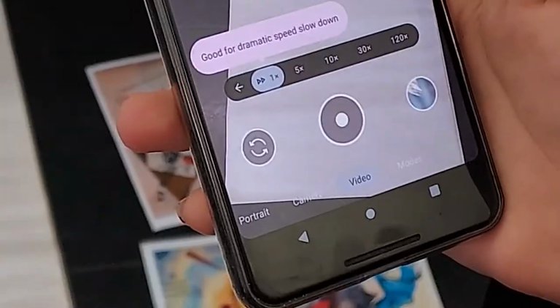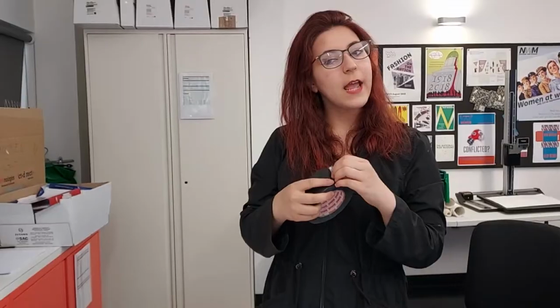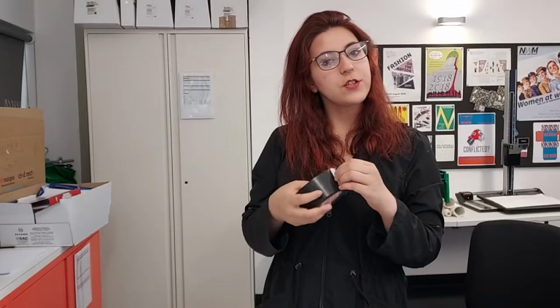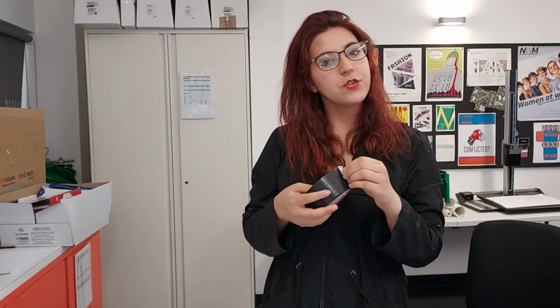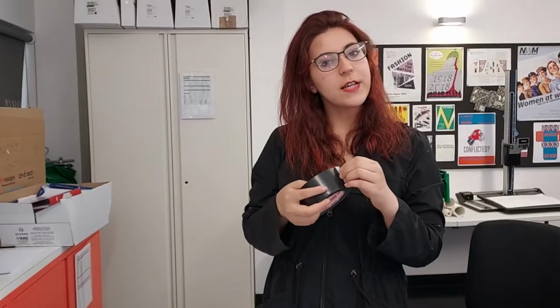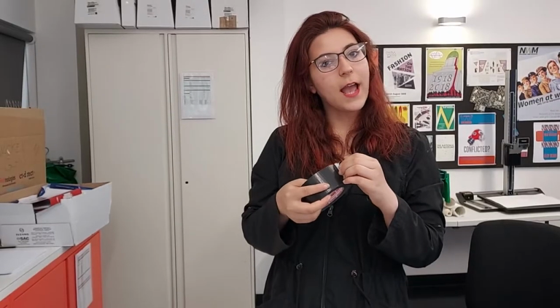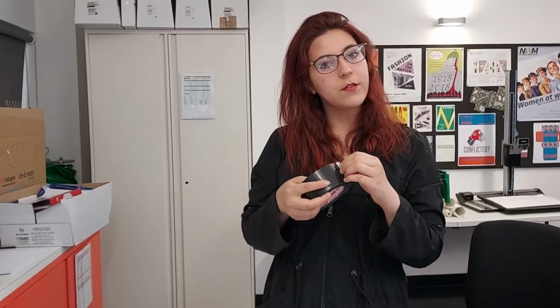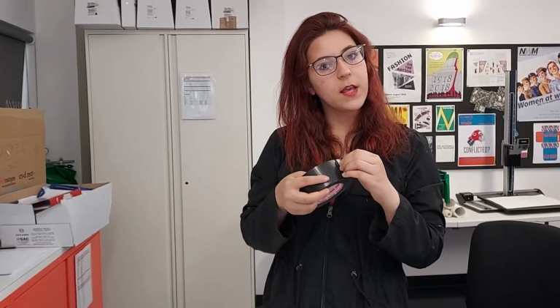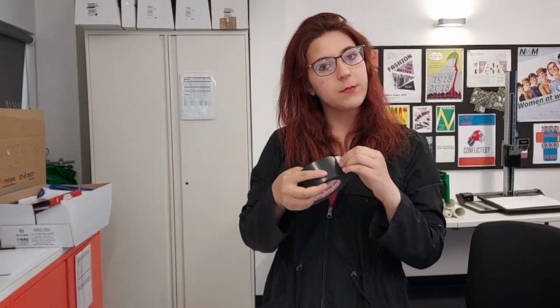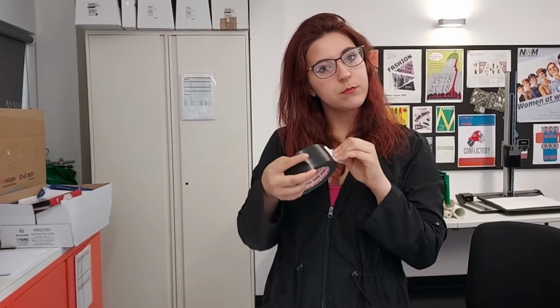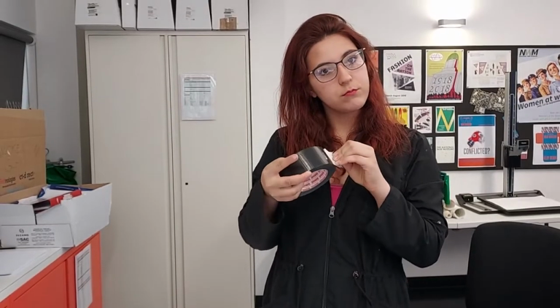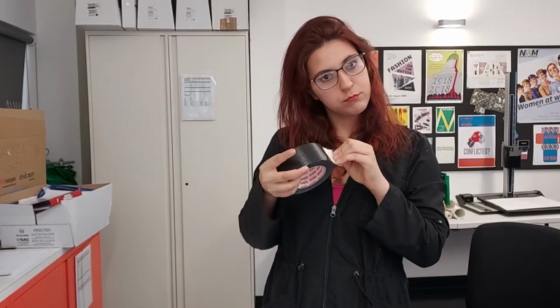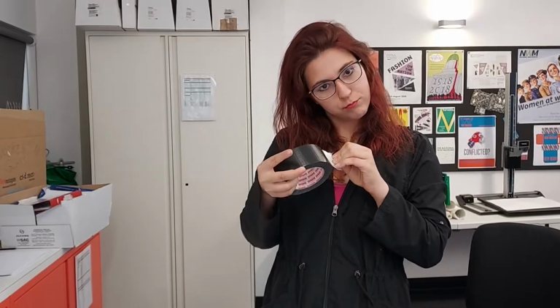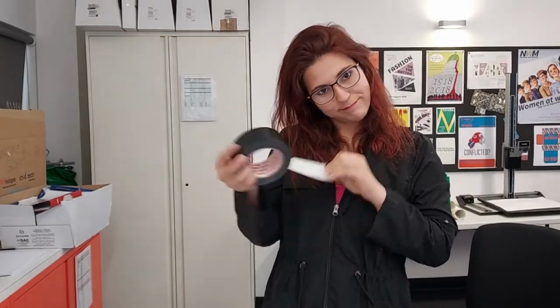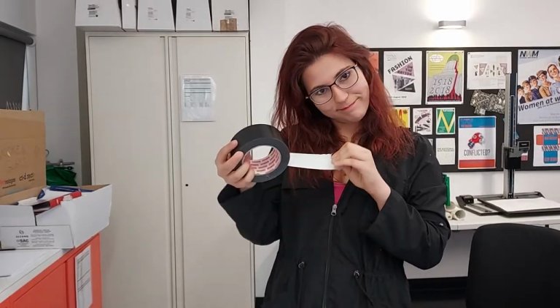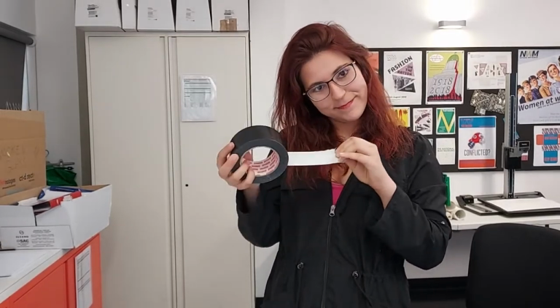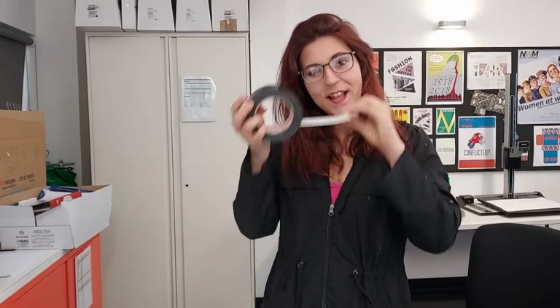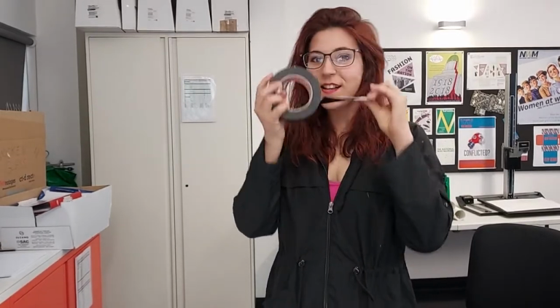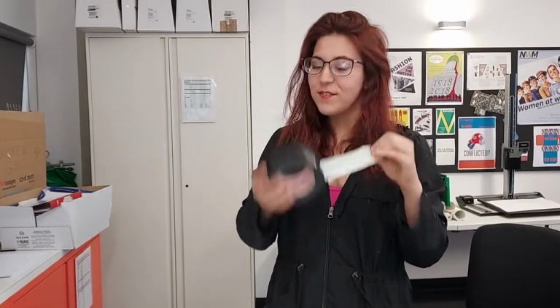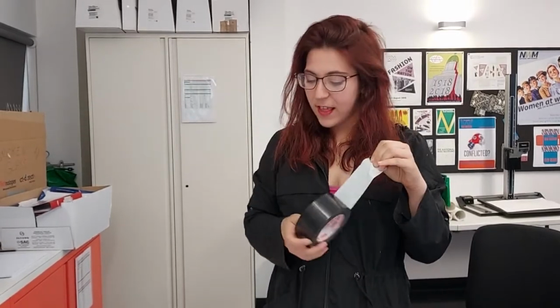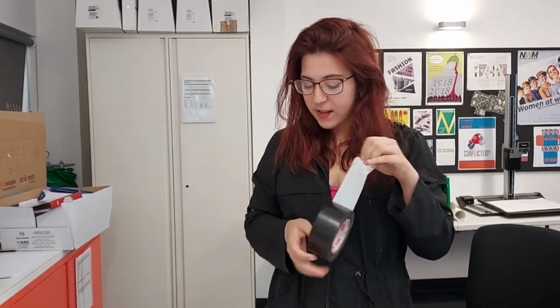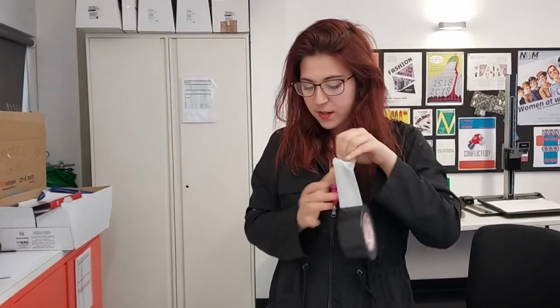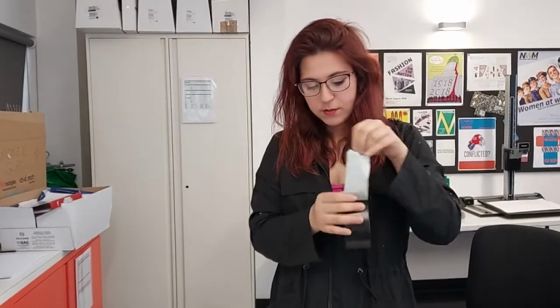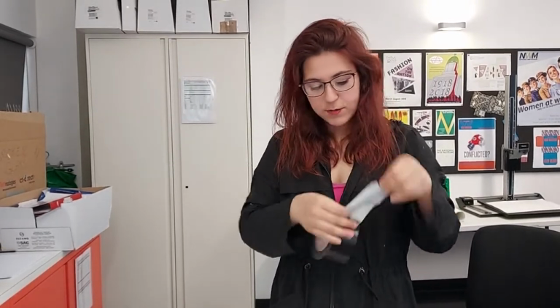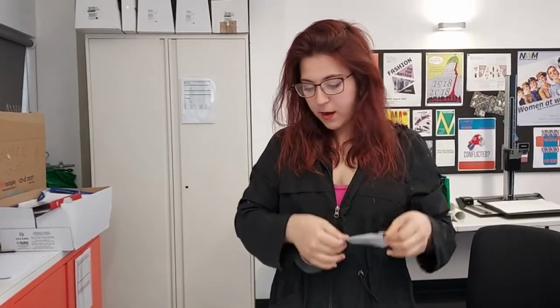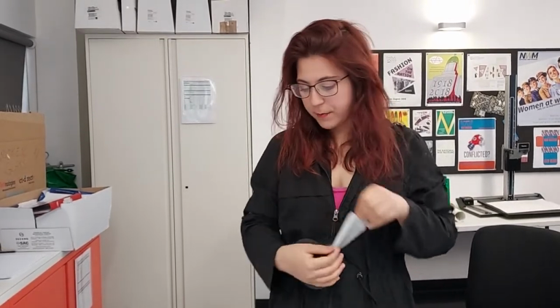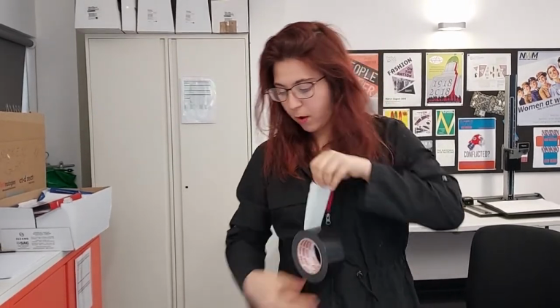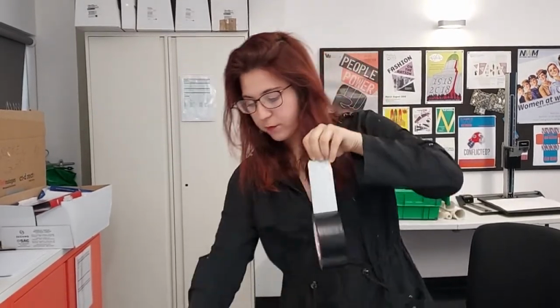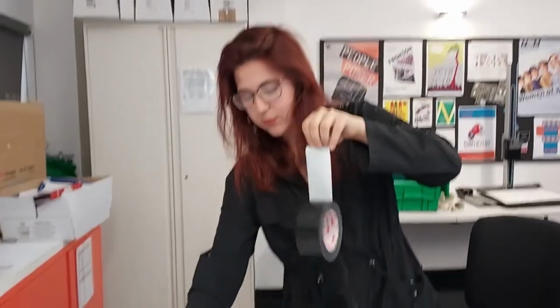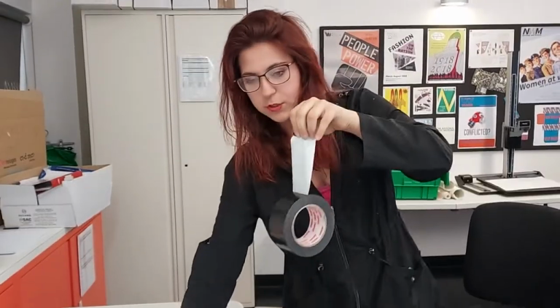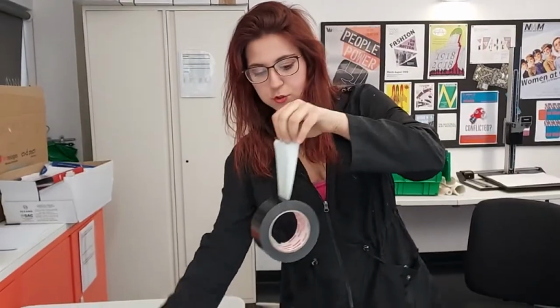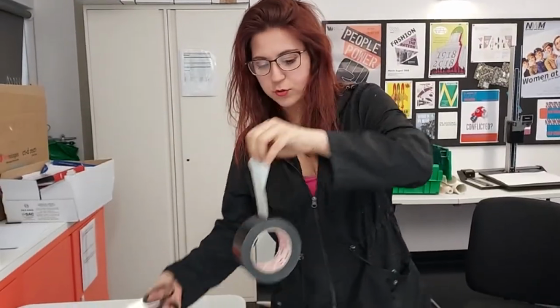Next, you'll need gaffer tape. Then, you tear a bit off with some scissors.